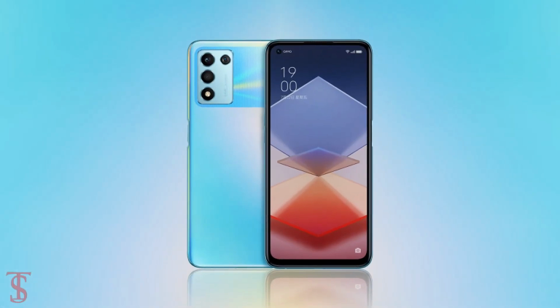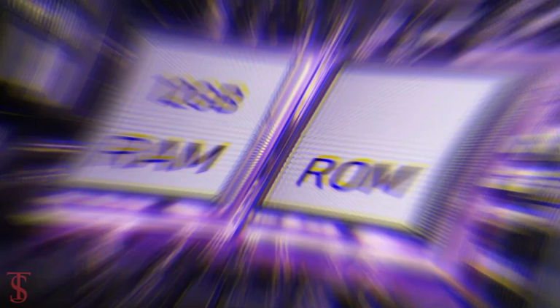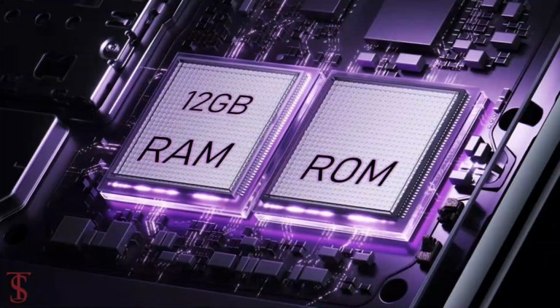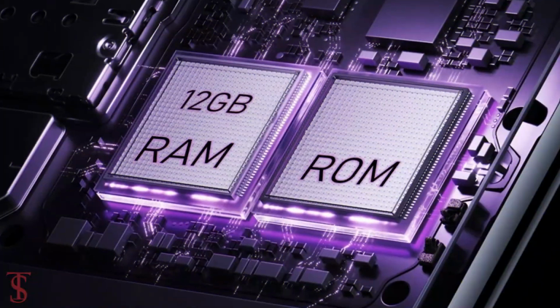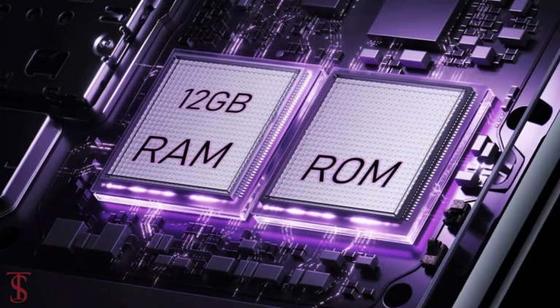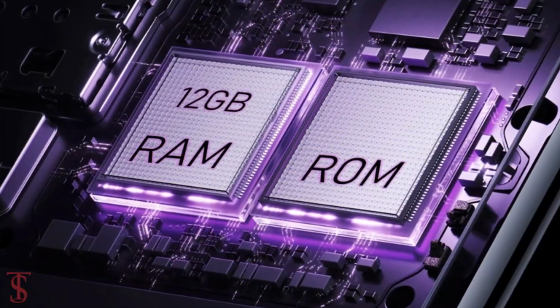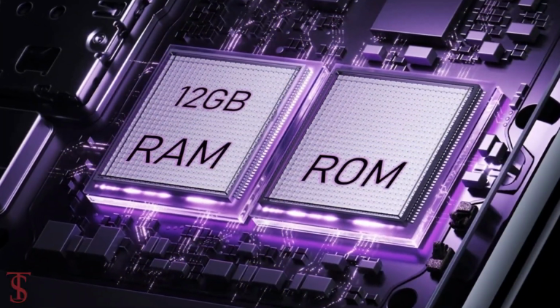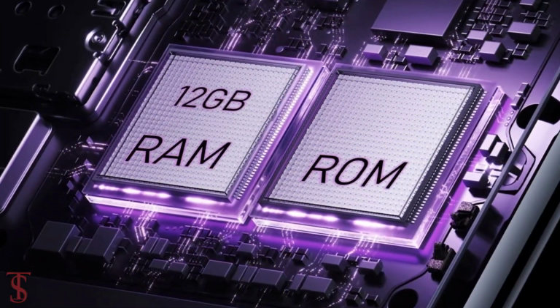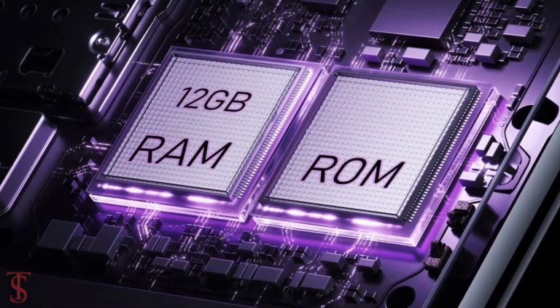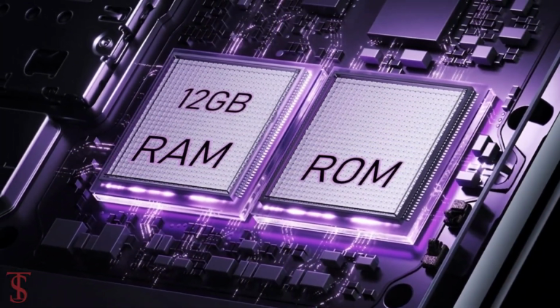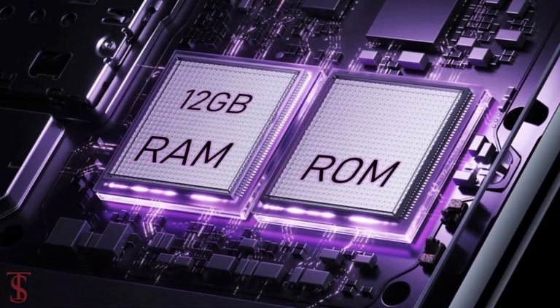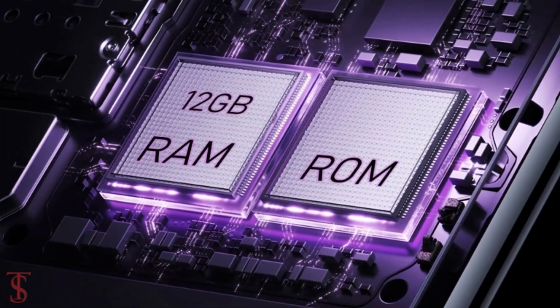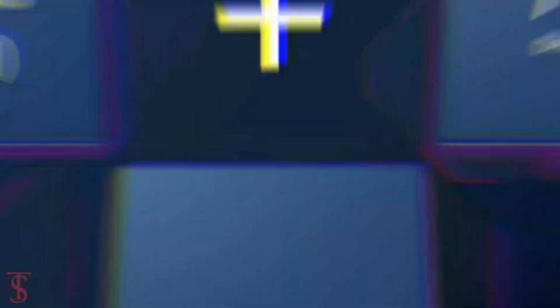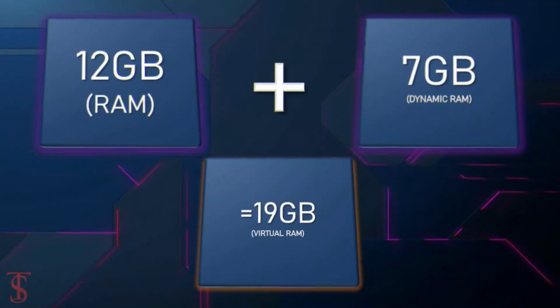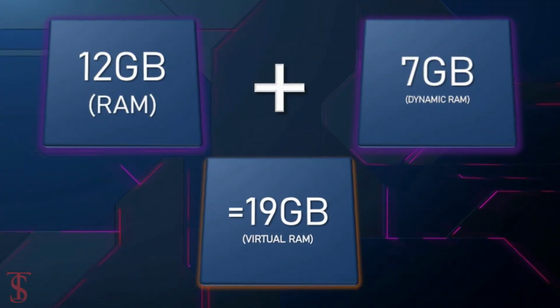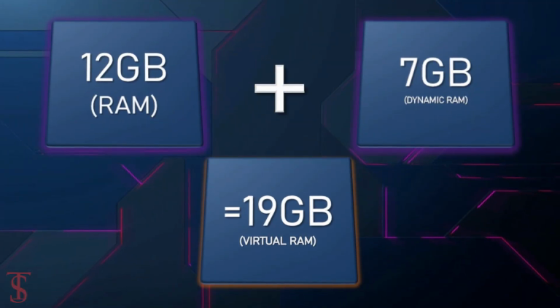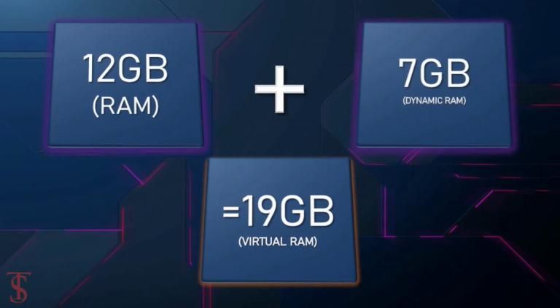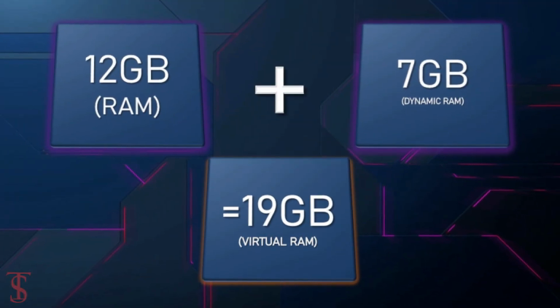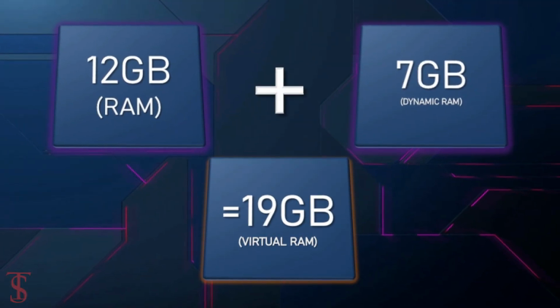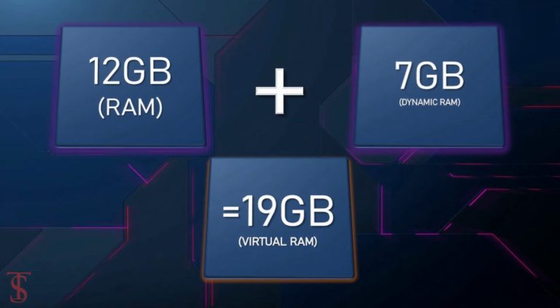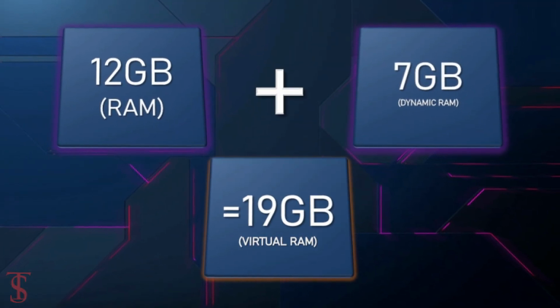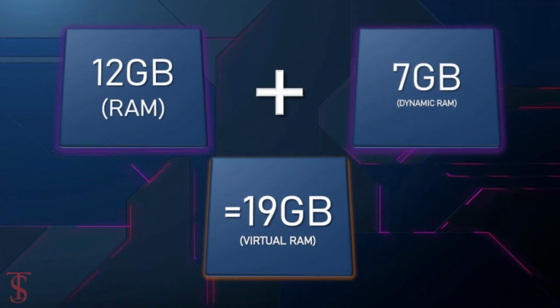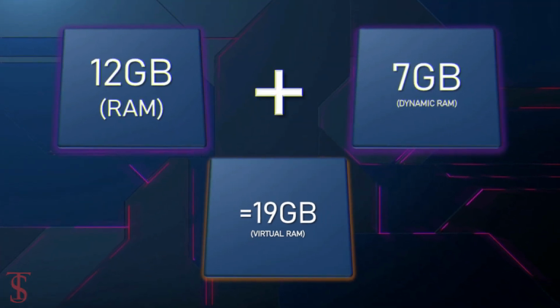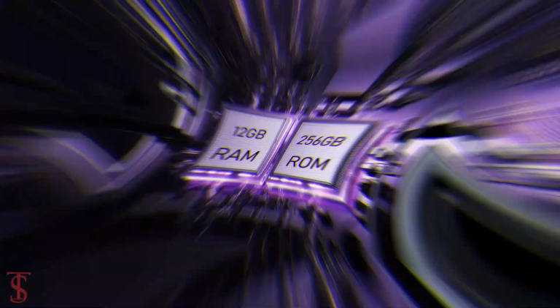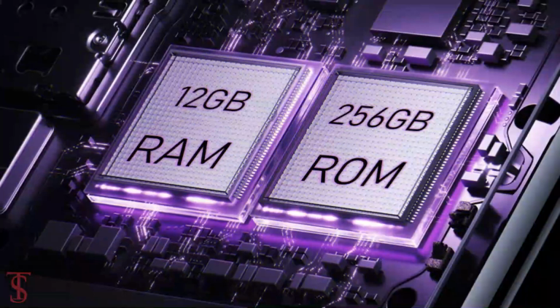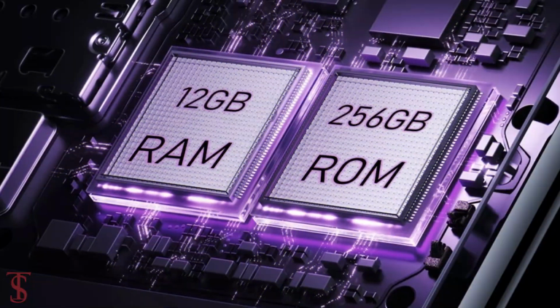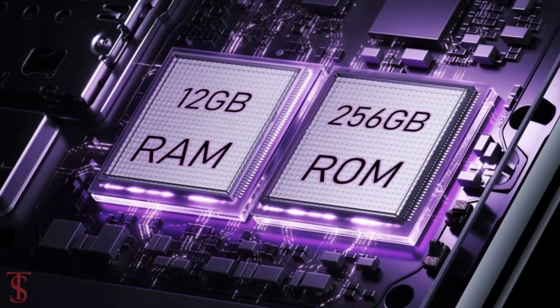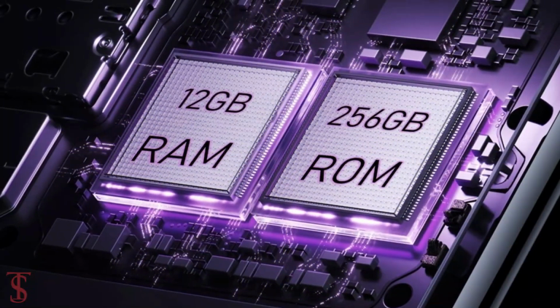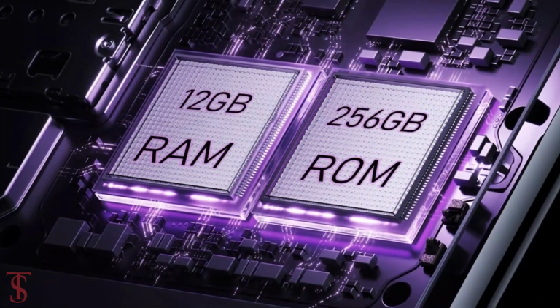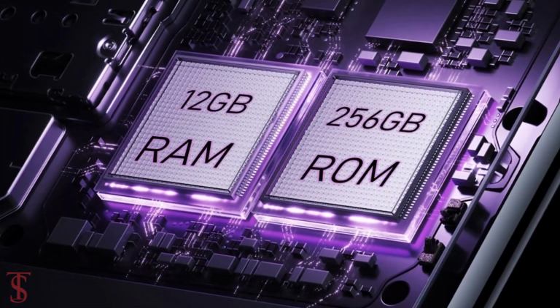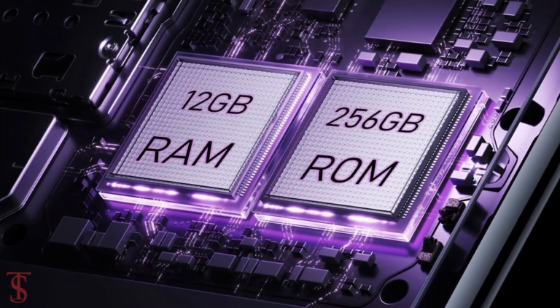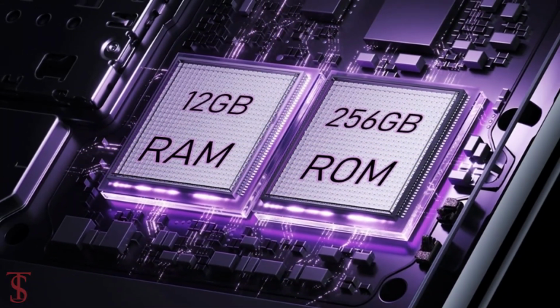The smartphone packs 12GB of RAM that can be extended up to 7GB by using internal storage, and it has 256GB of onboard storage.